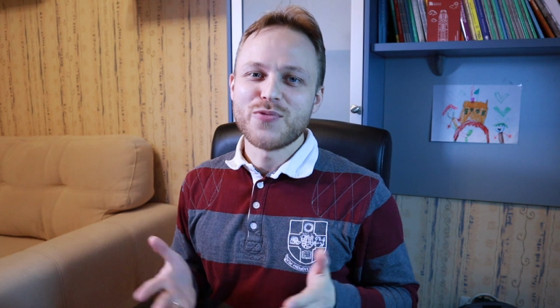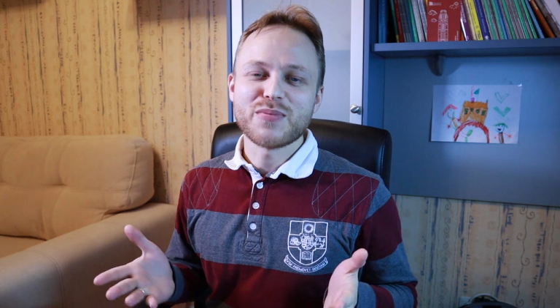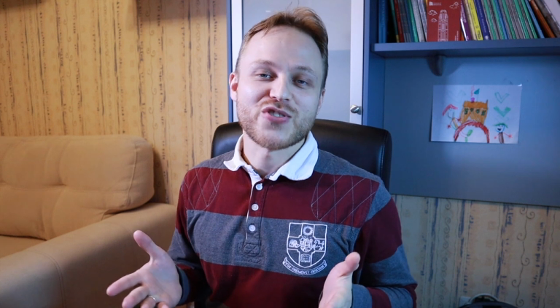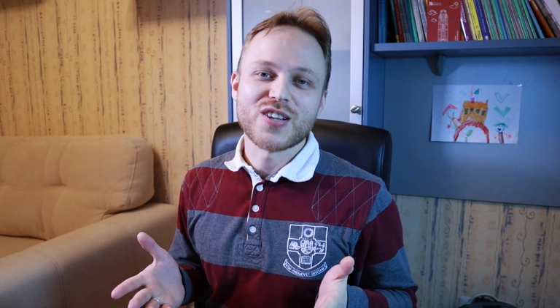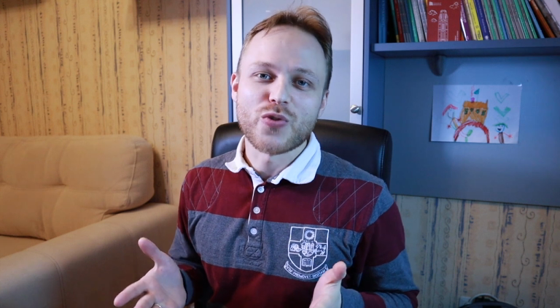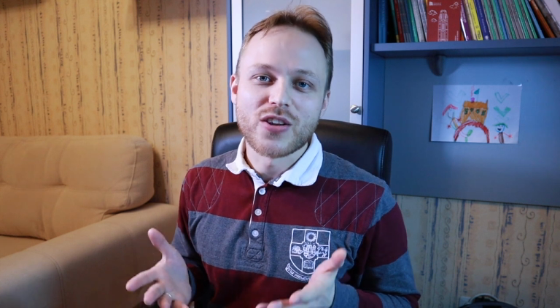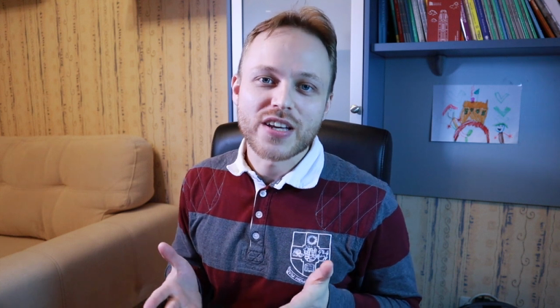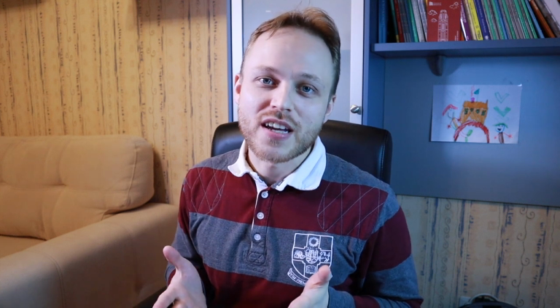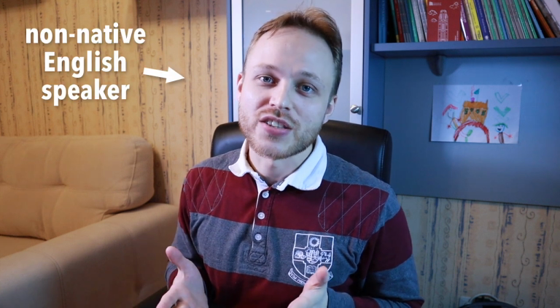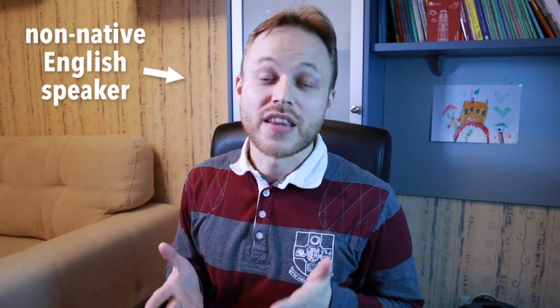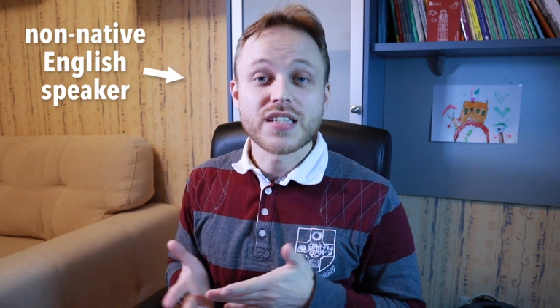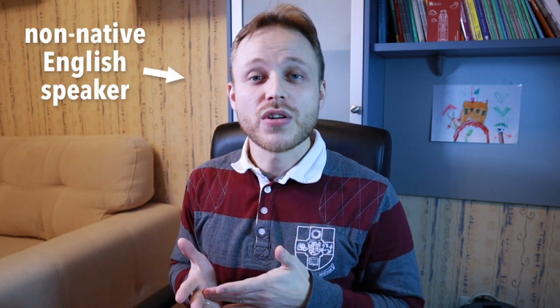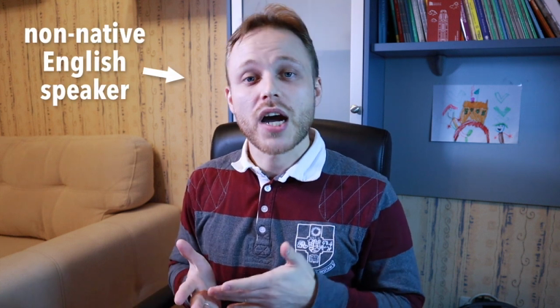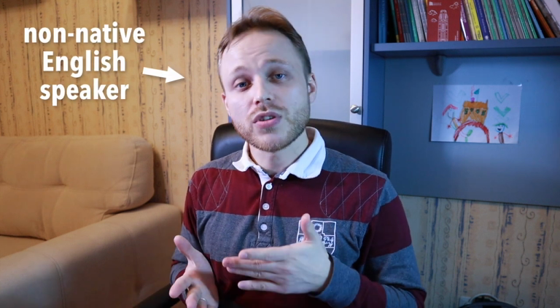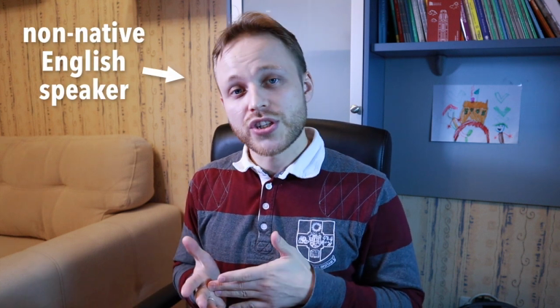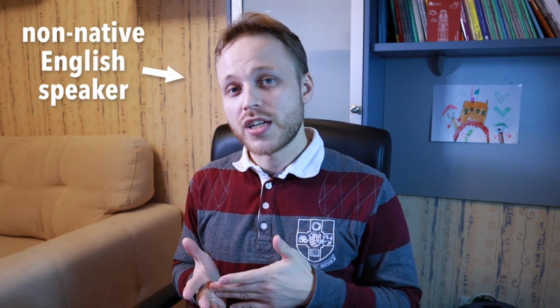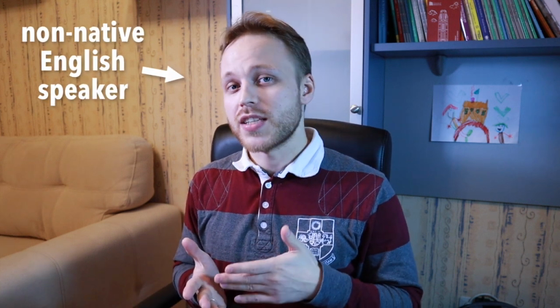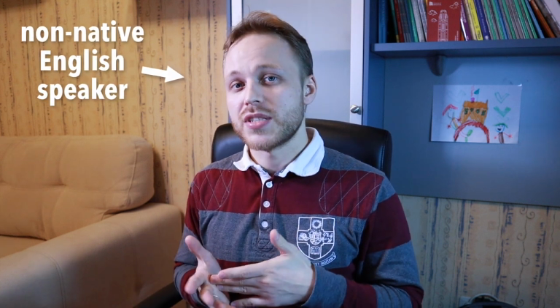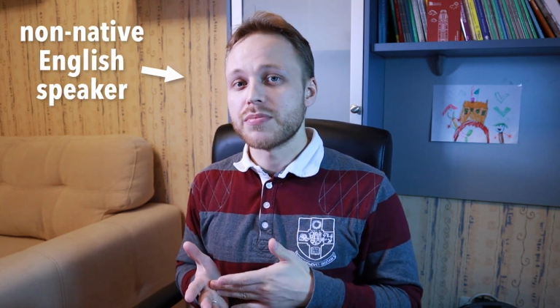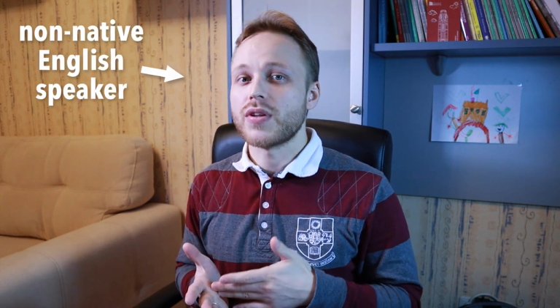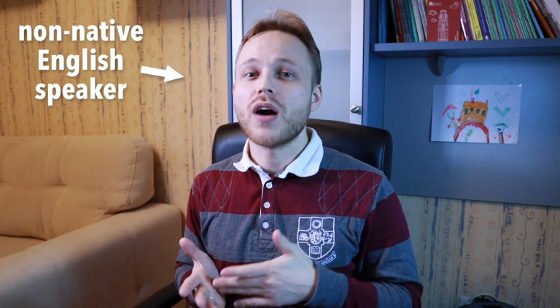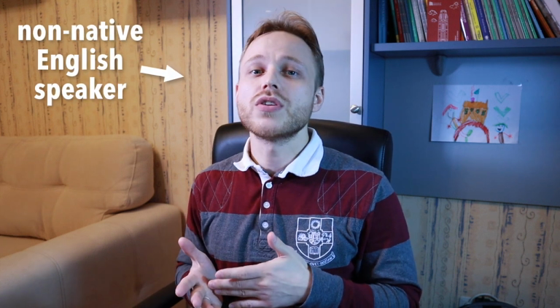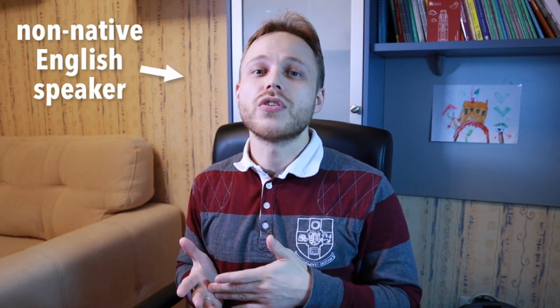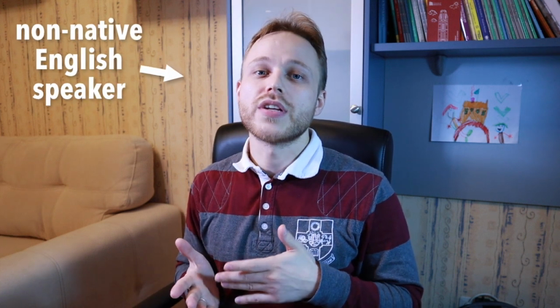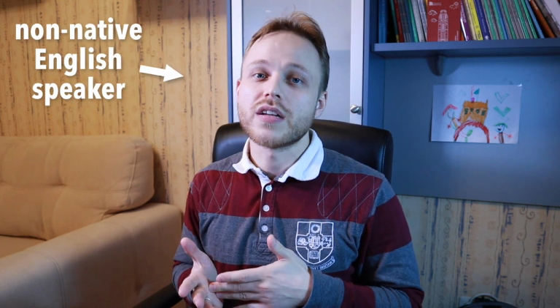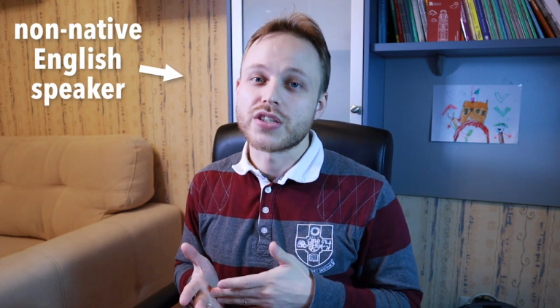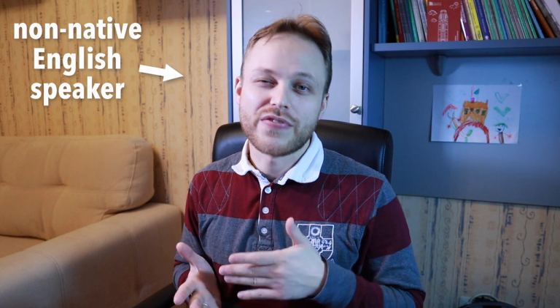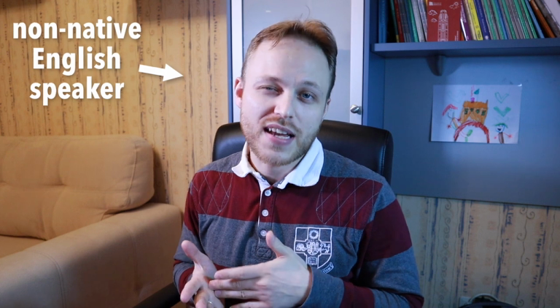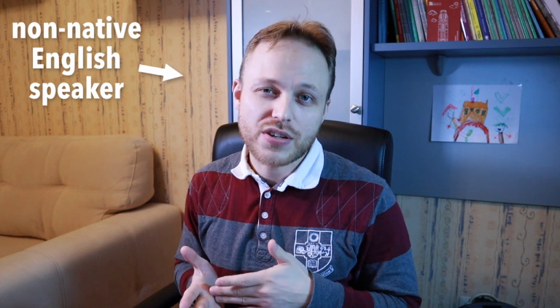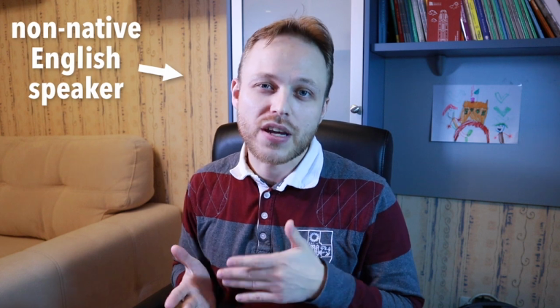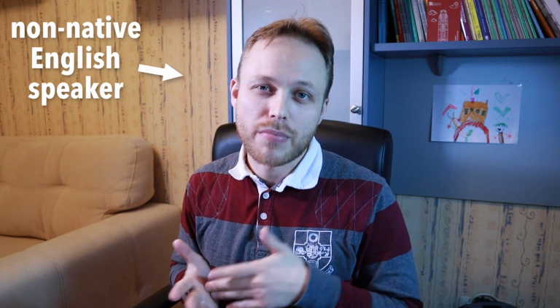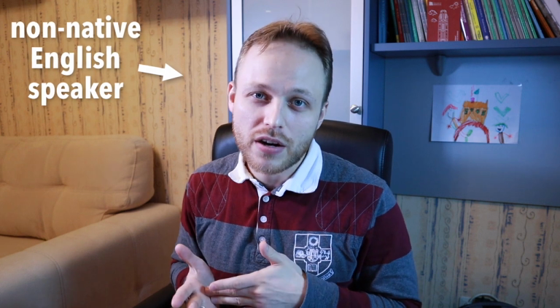You might be struggling with learning English, and in this video I will share some tips on how to learn English faster and better.